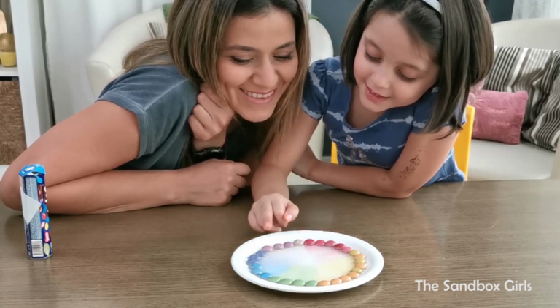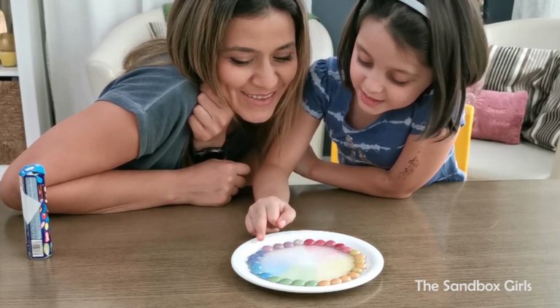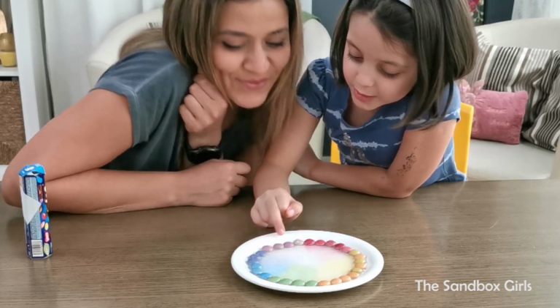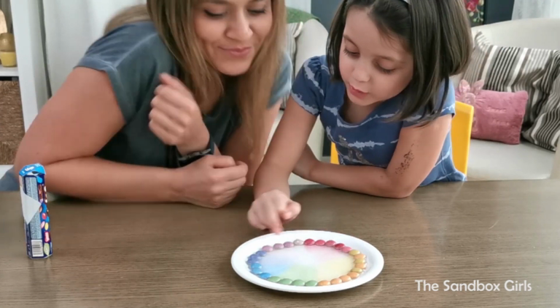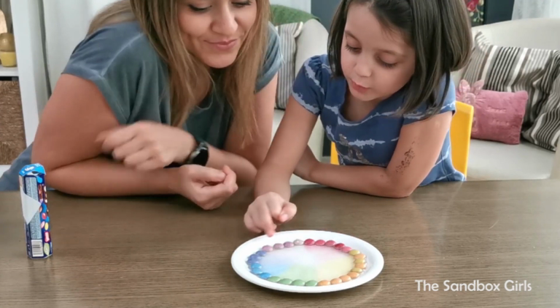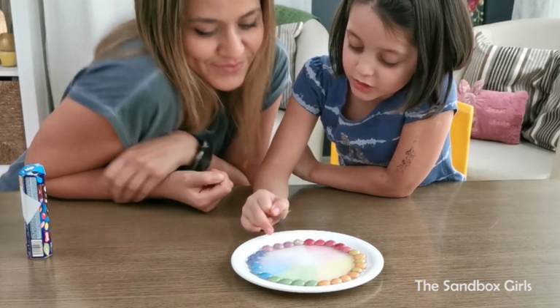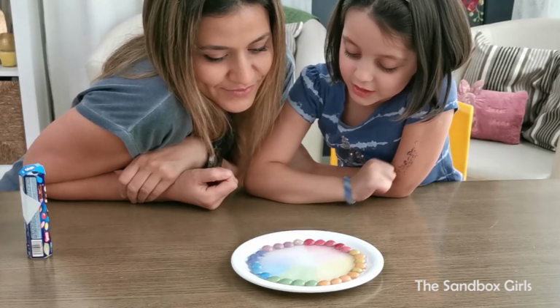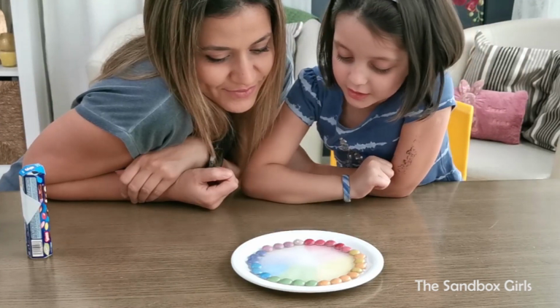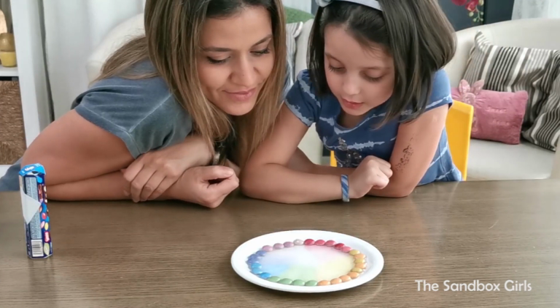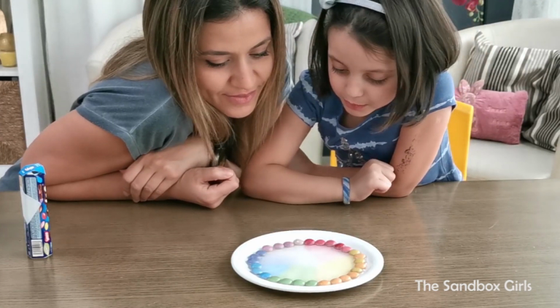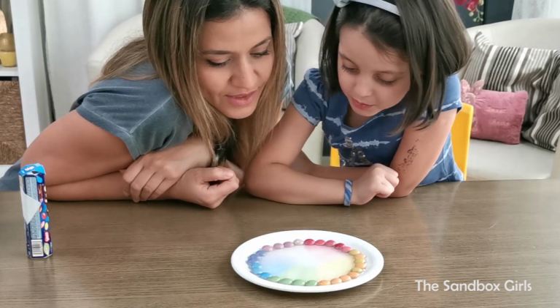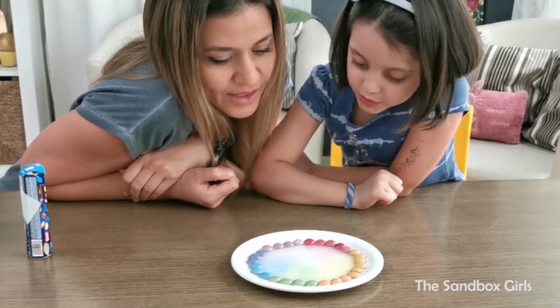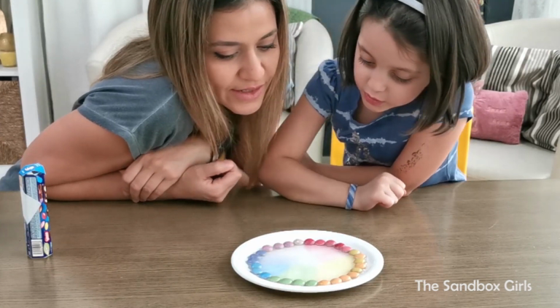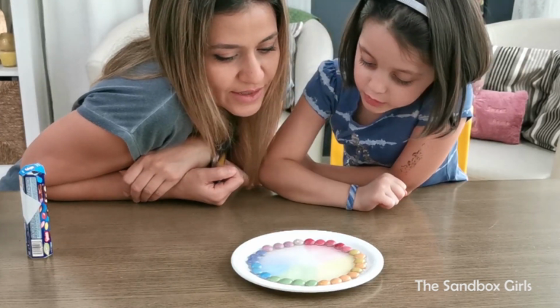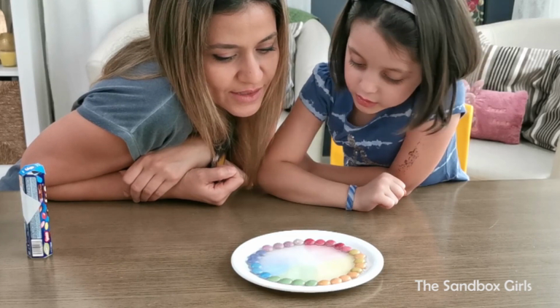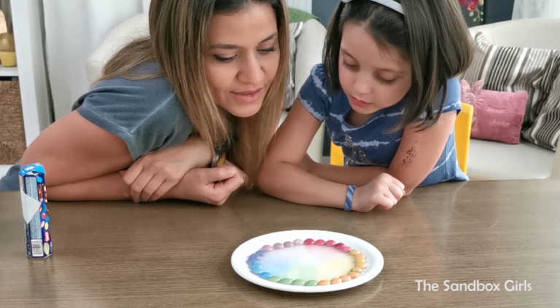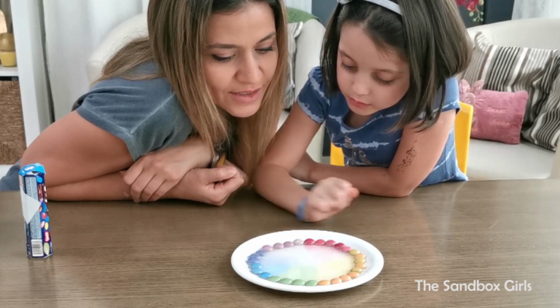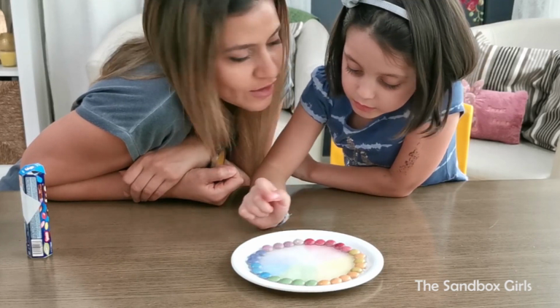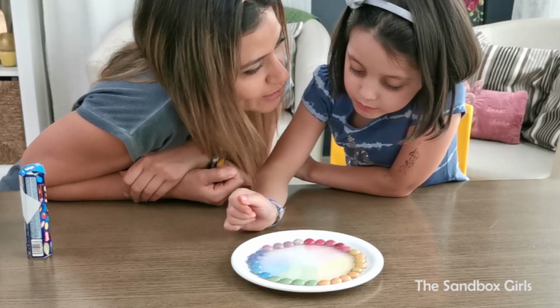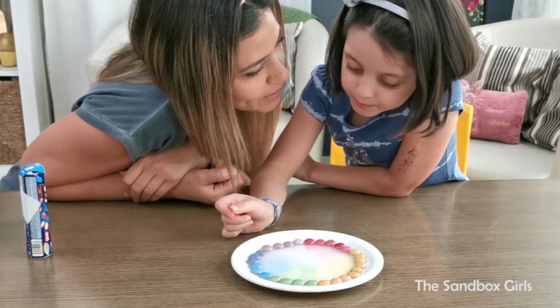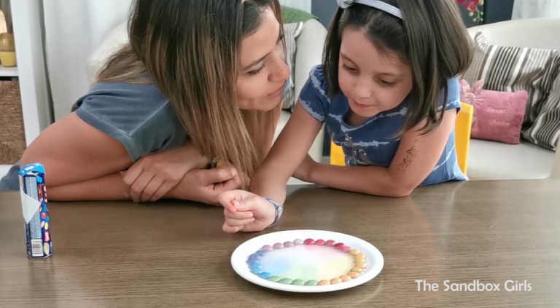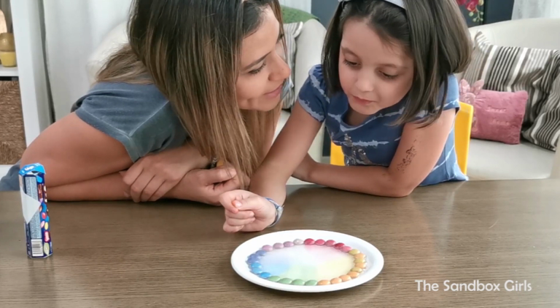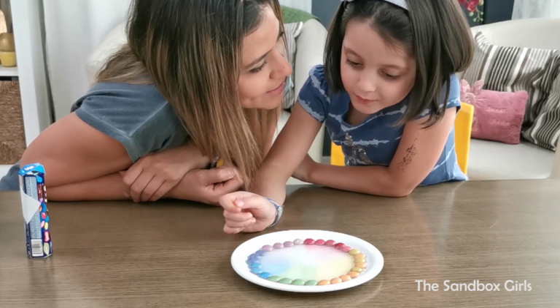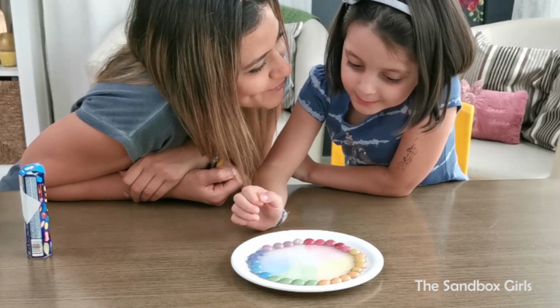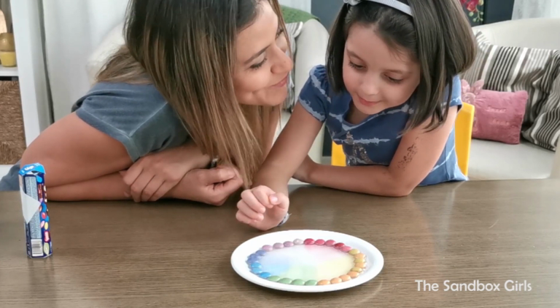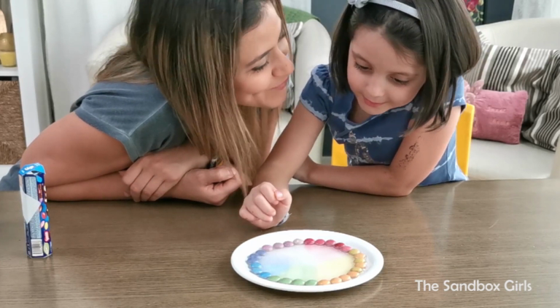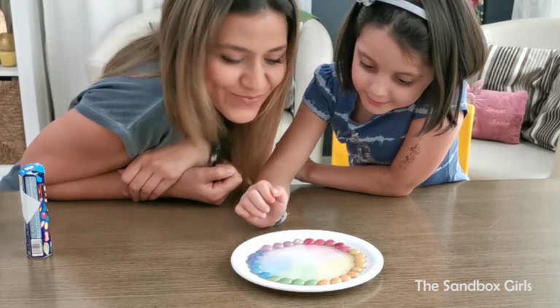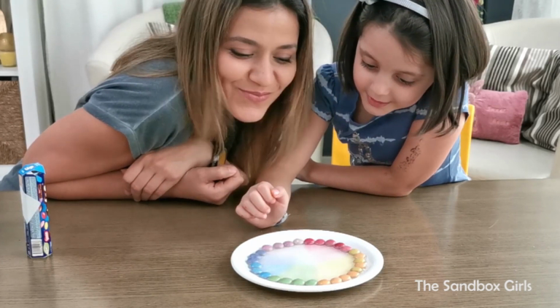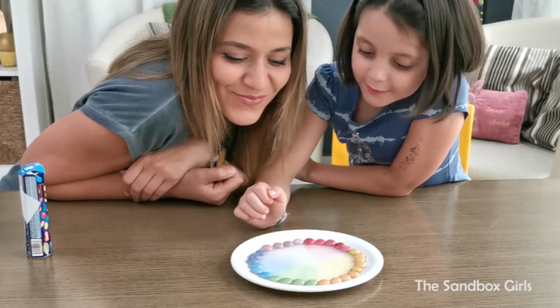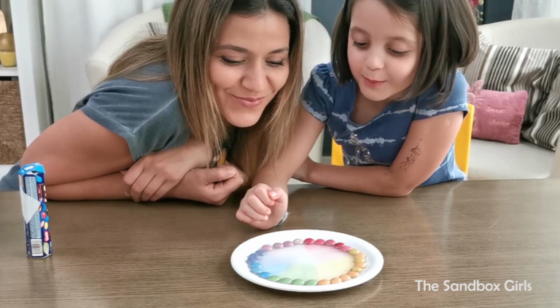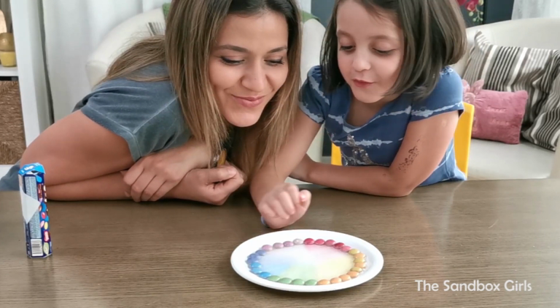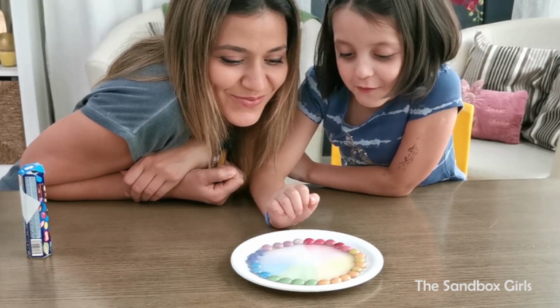Except this one is in my hand. So do you like your rainbow on a plate? Mm-hmm. Can I make it preferable?